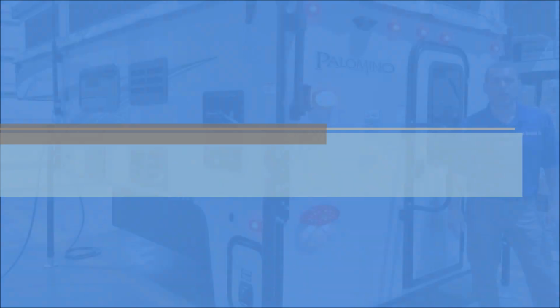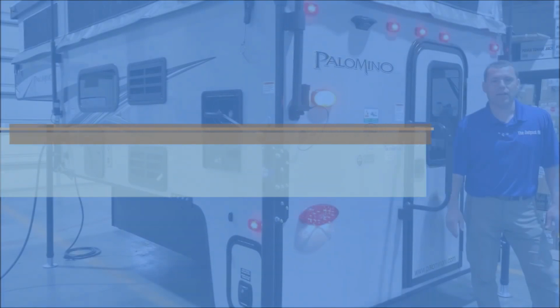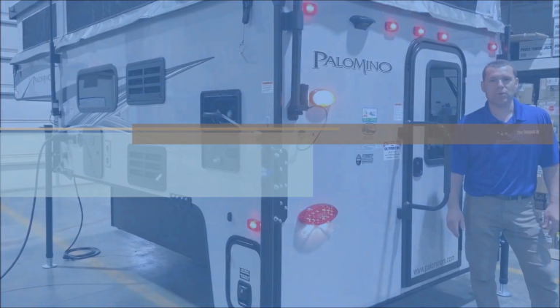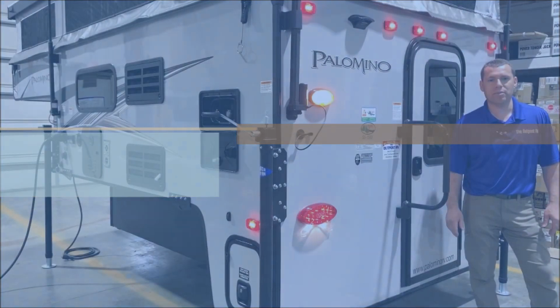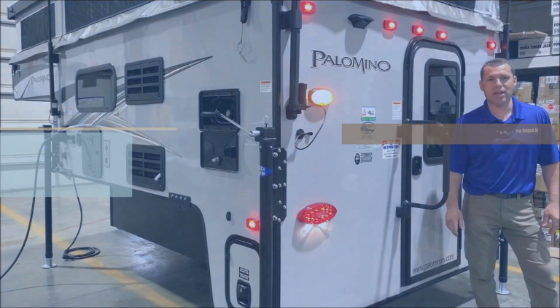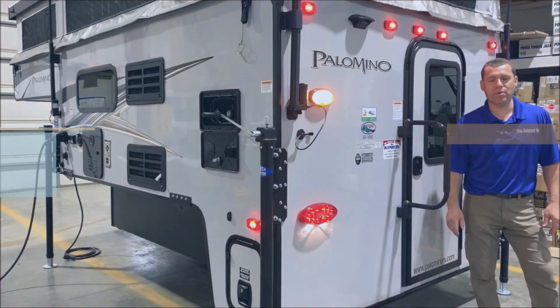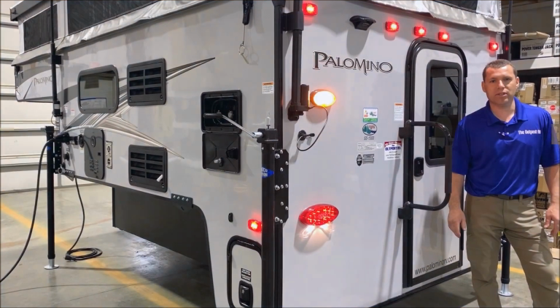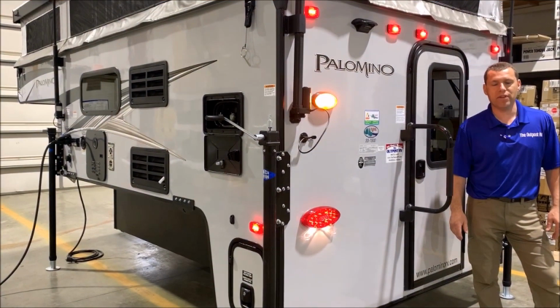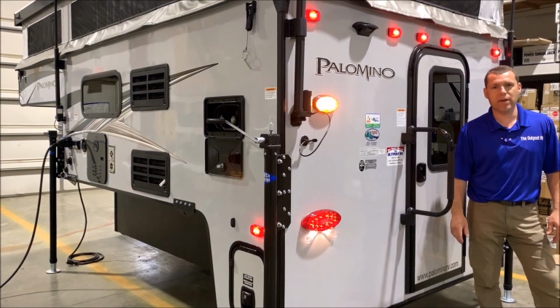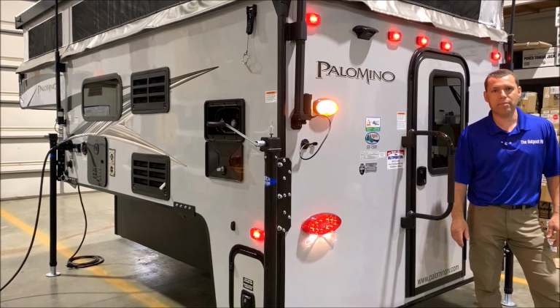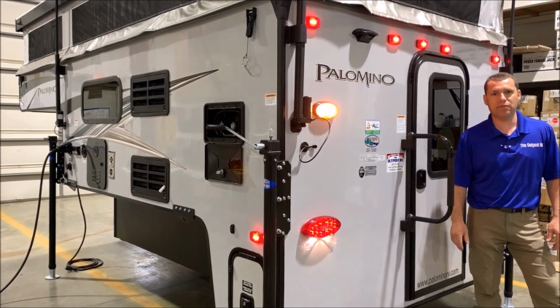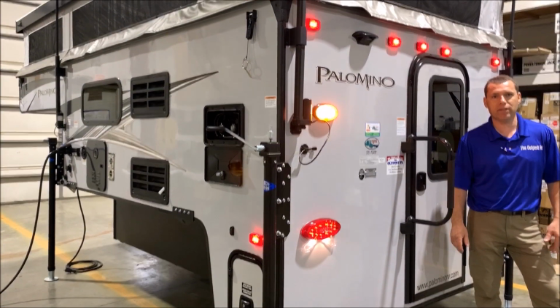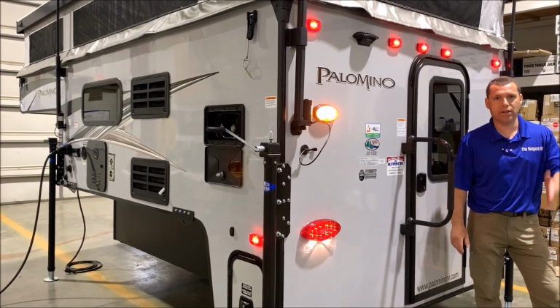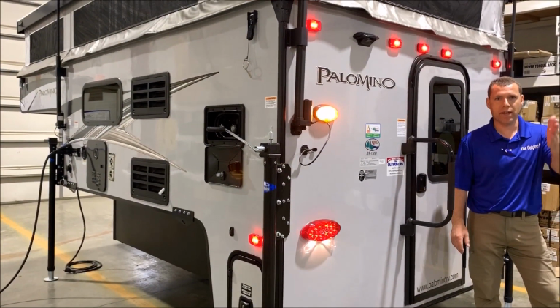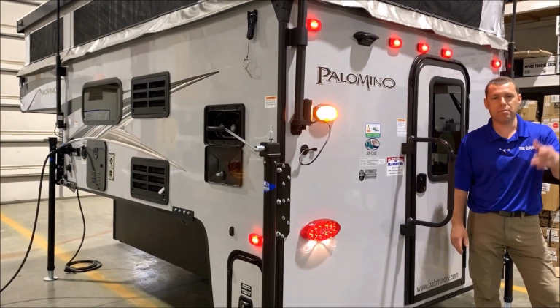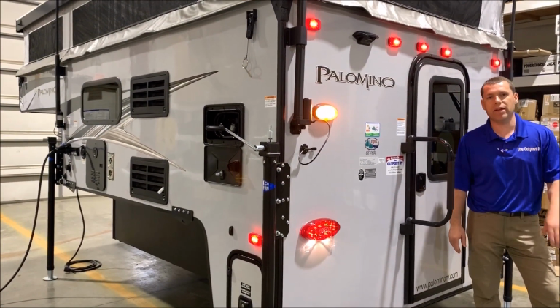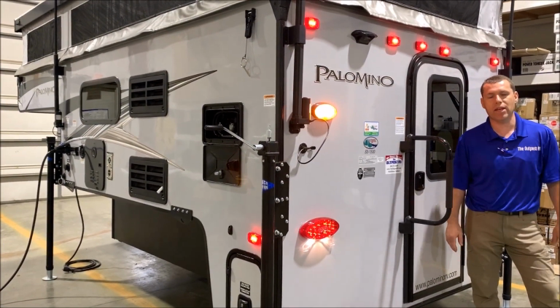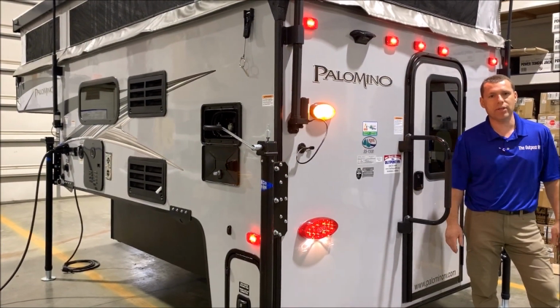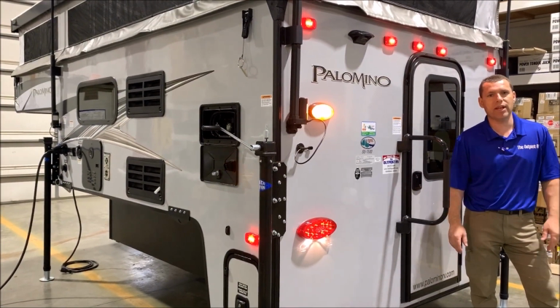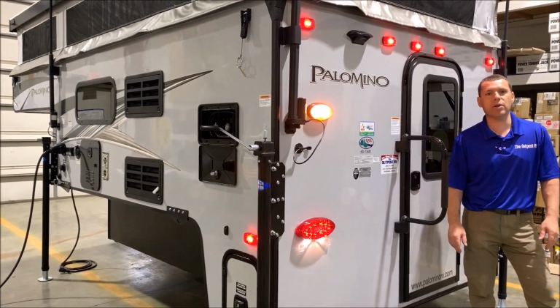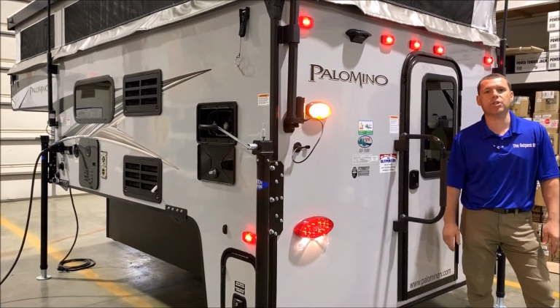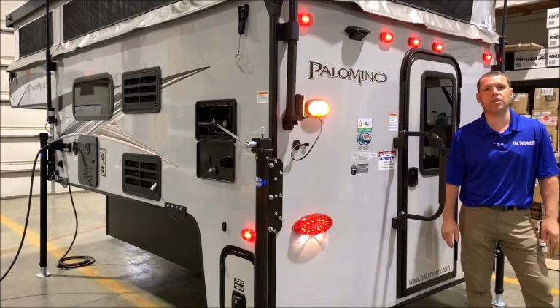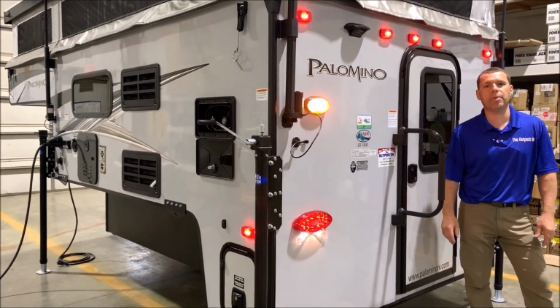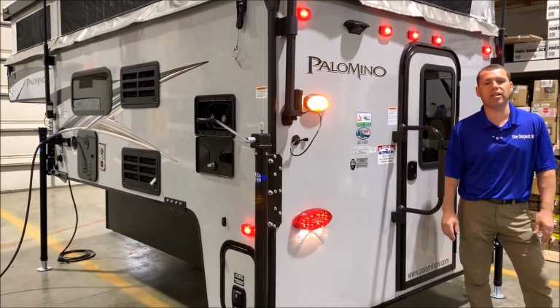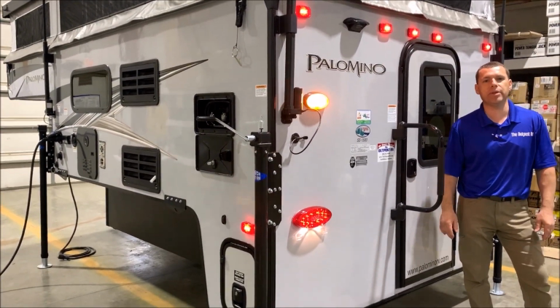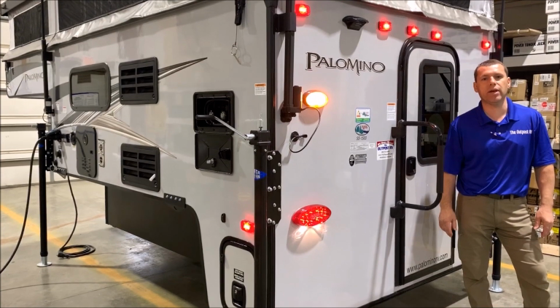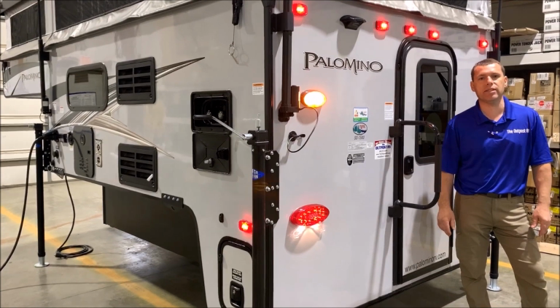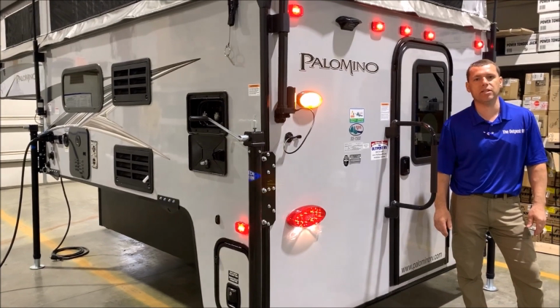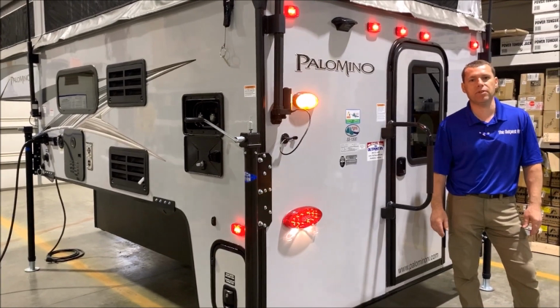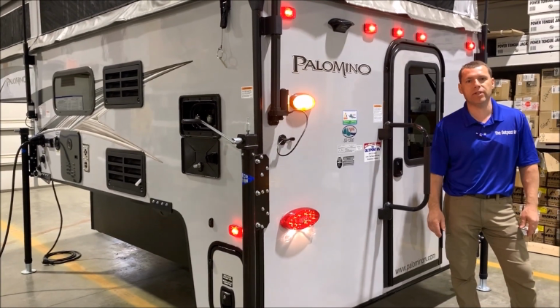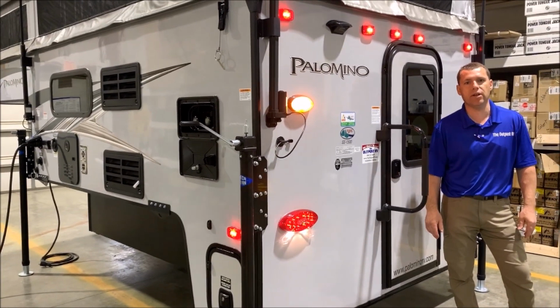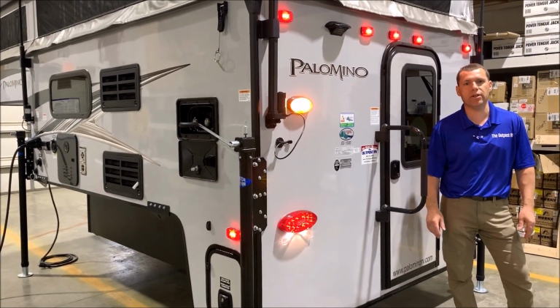Hi and welcome to the Outpost RV. My name is Phelan and our cameraman is Henry. Today we're going to show you the Palomino SS1500.